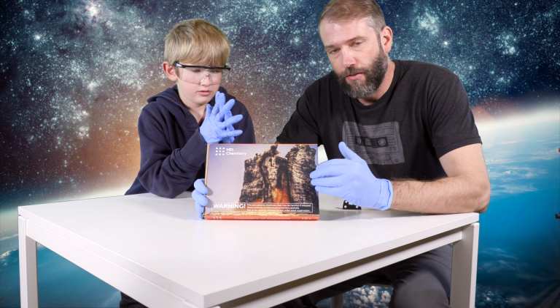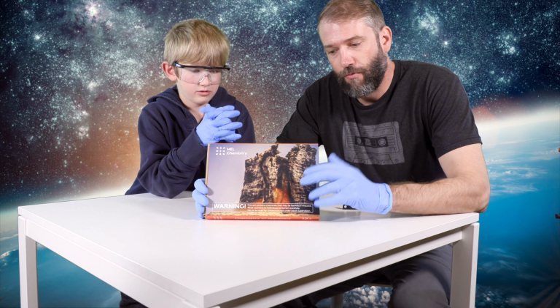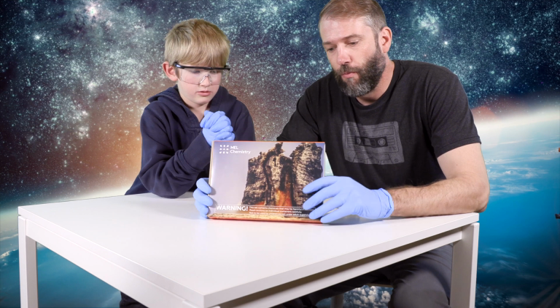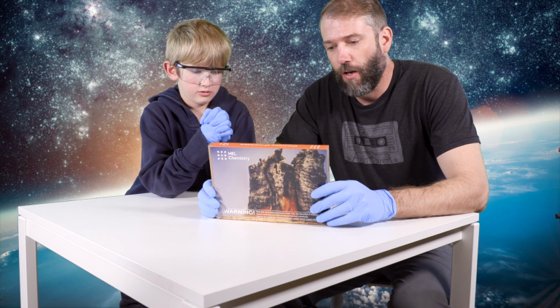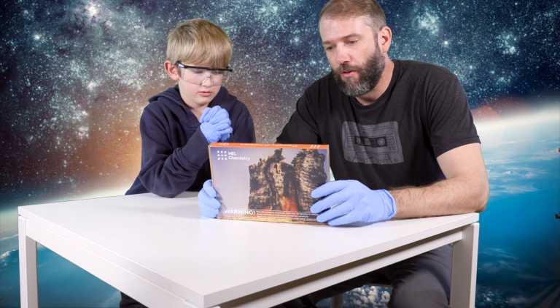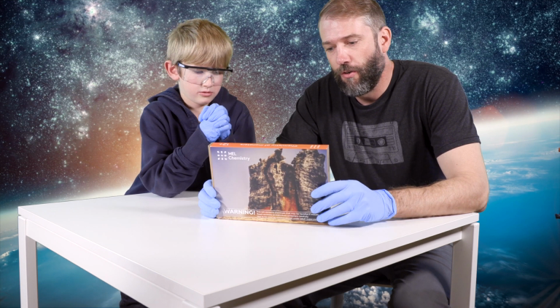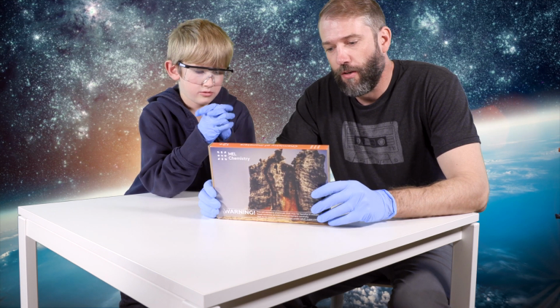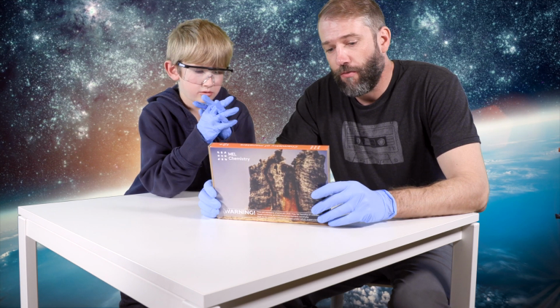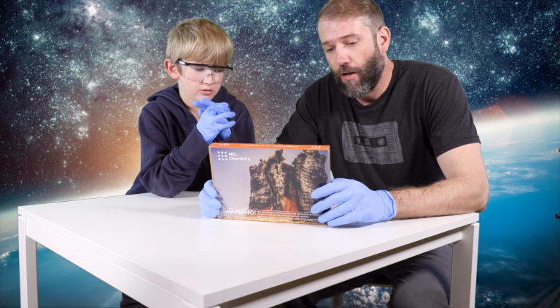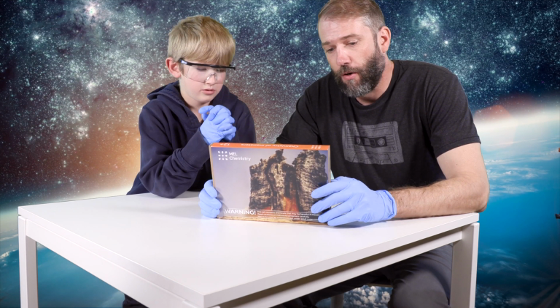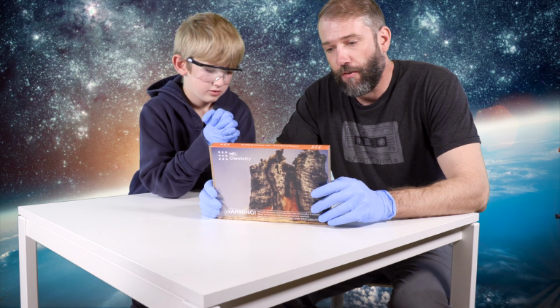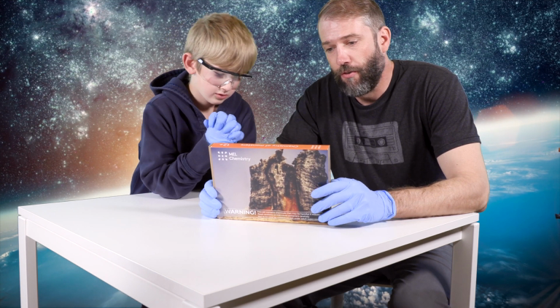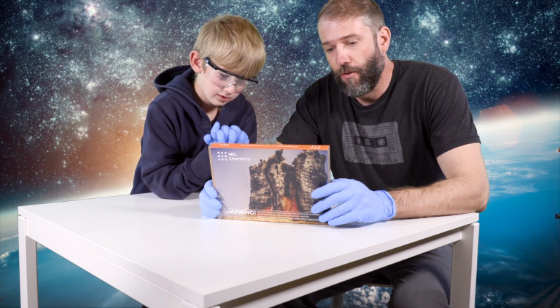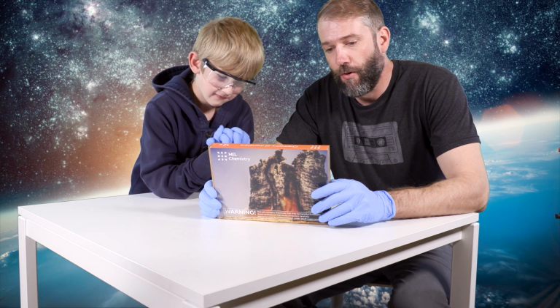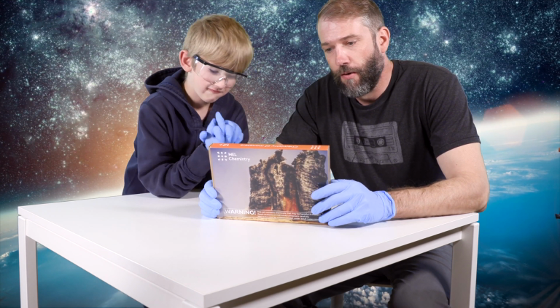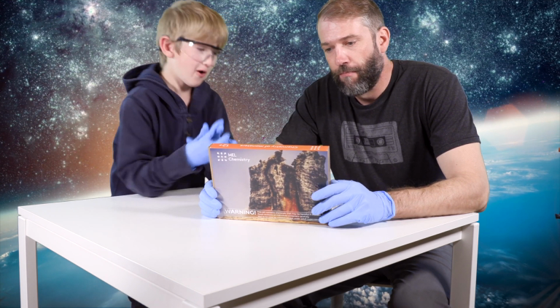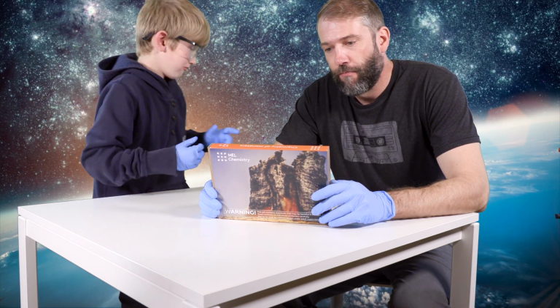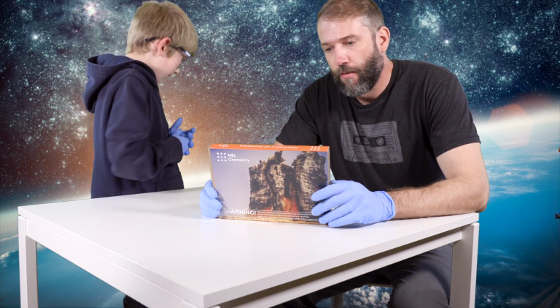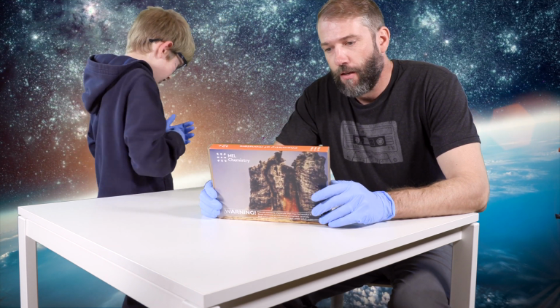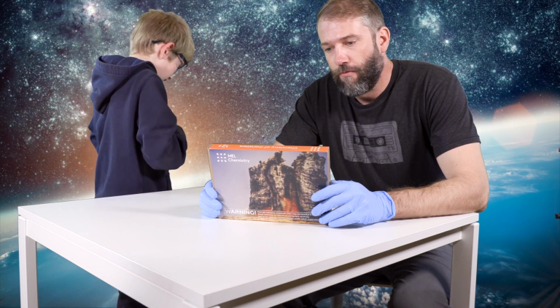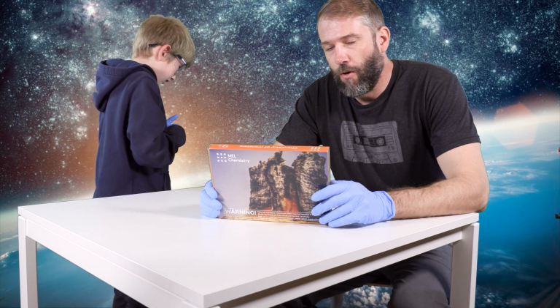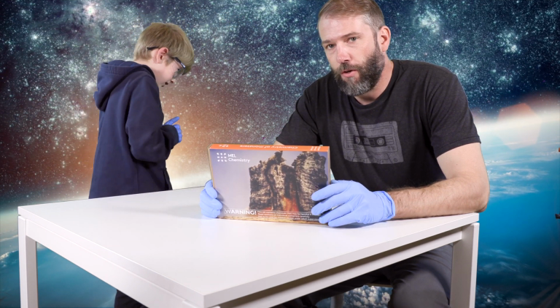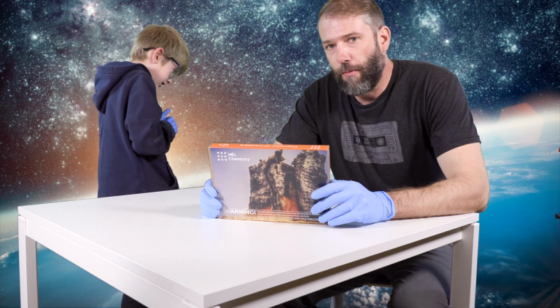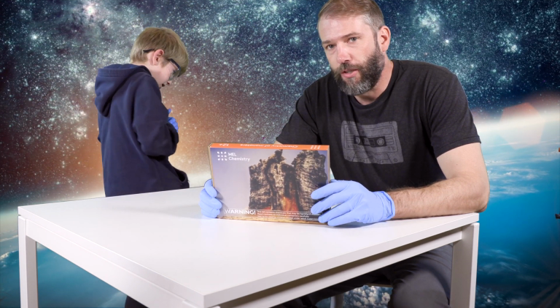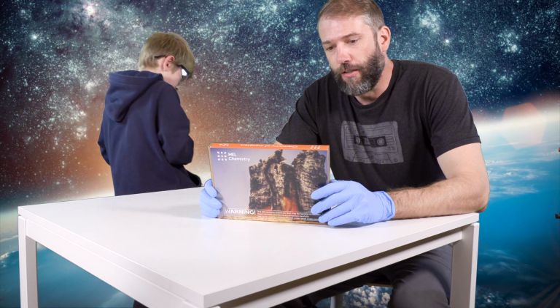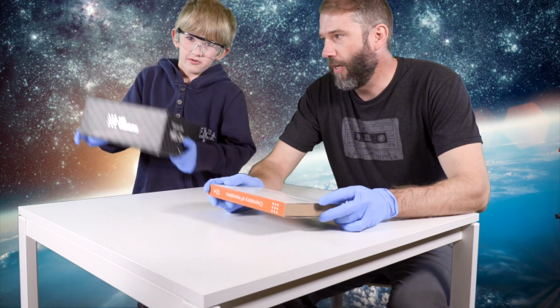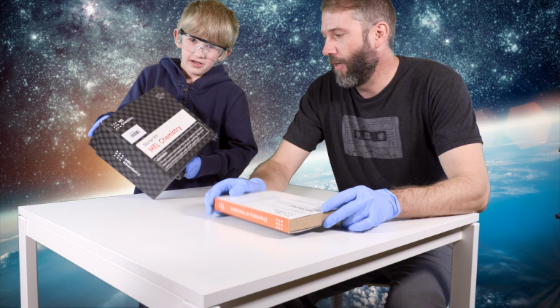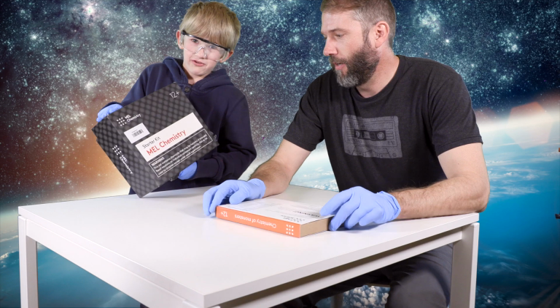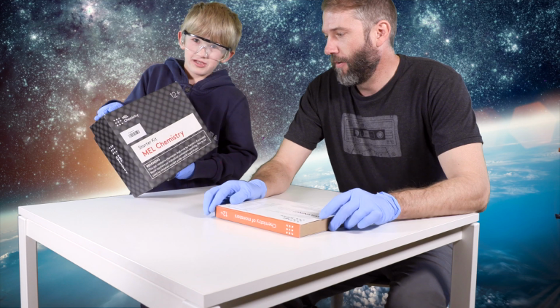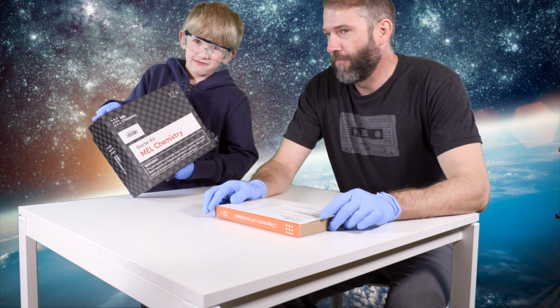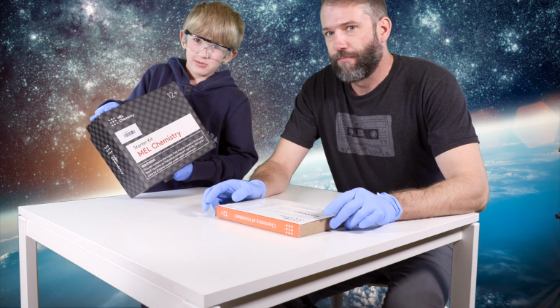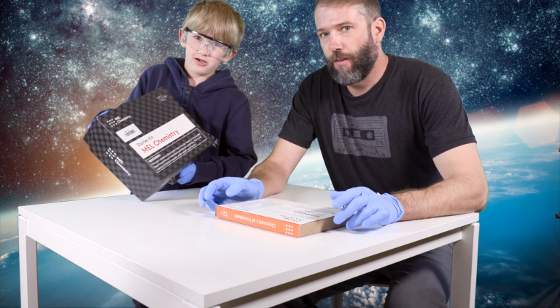In this video we're going to do the foam eruption. Foam eruption kit. We need a few things from here.